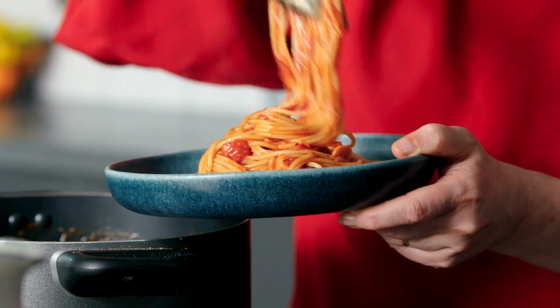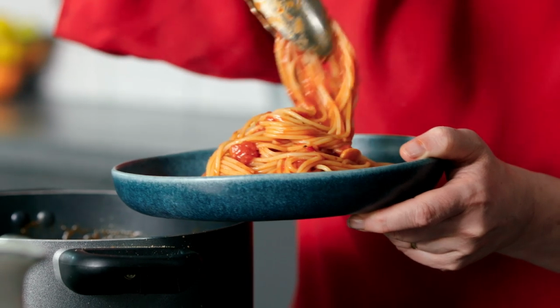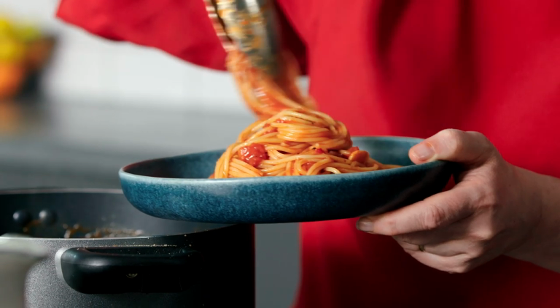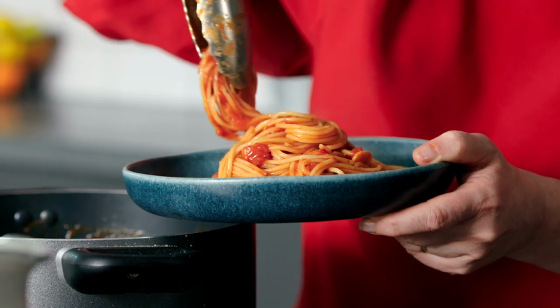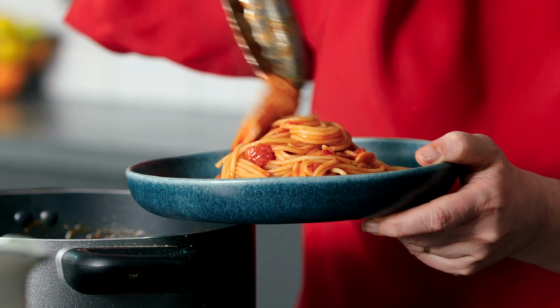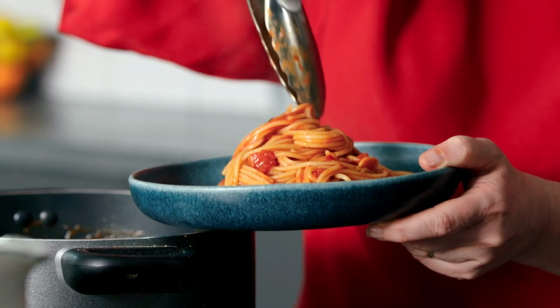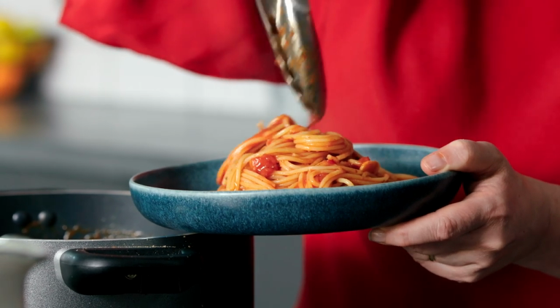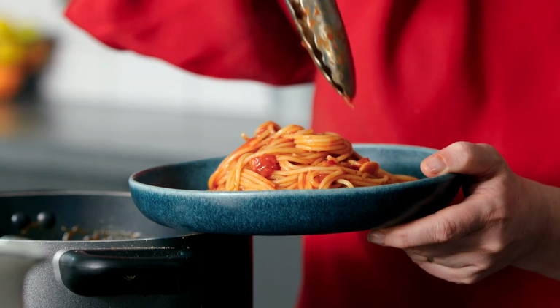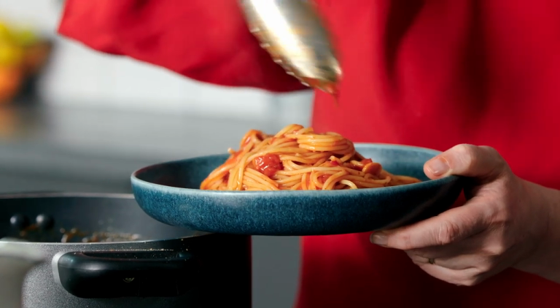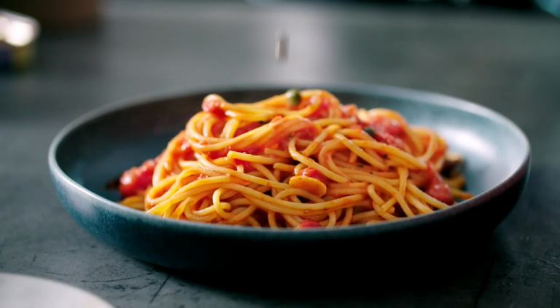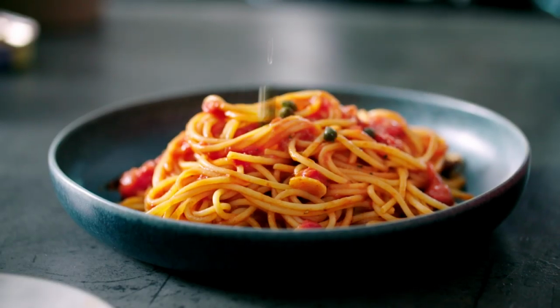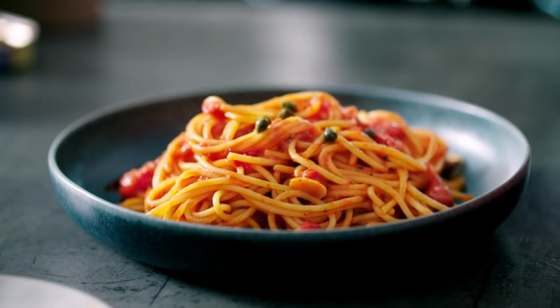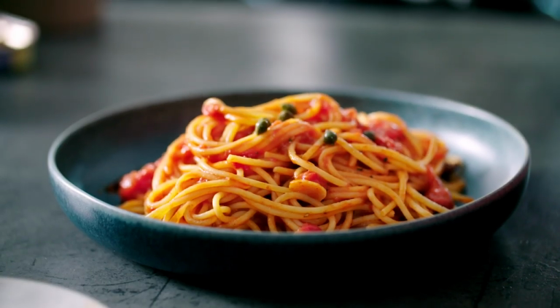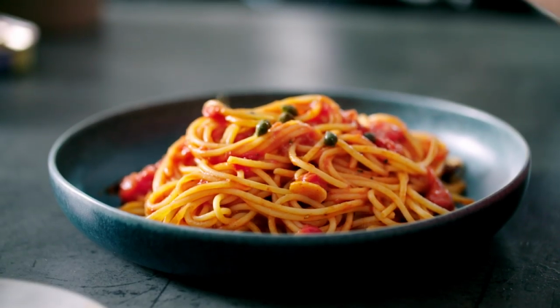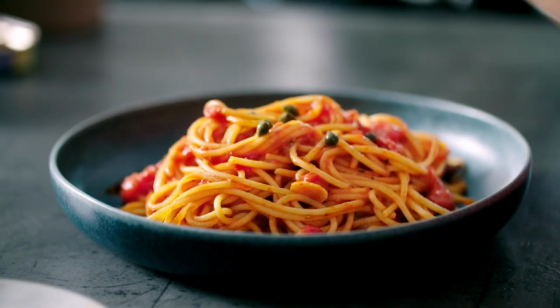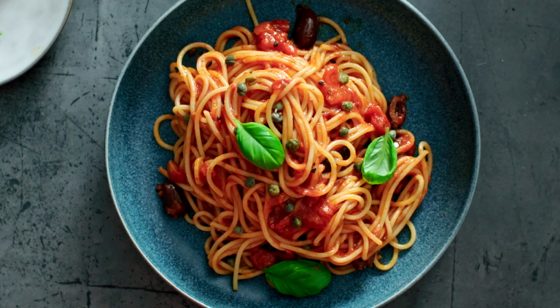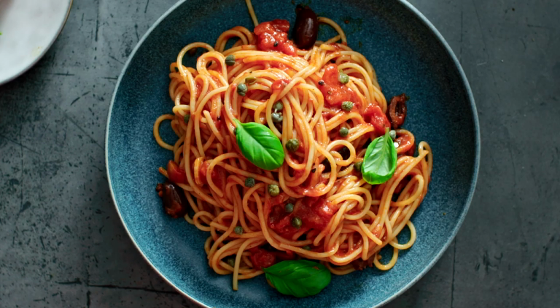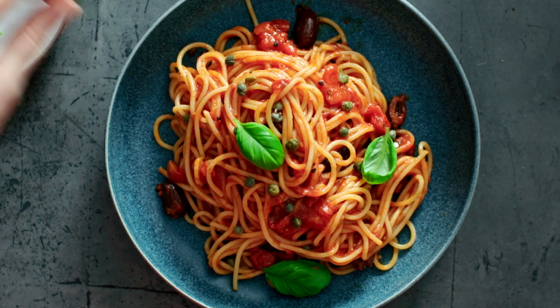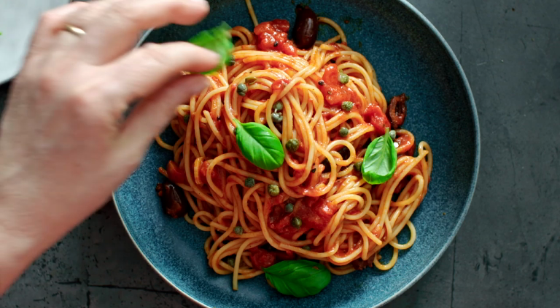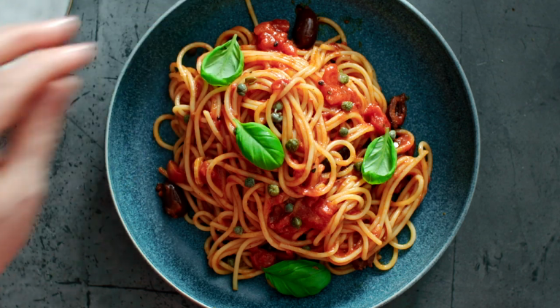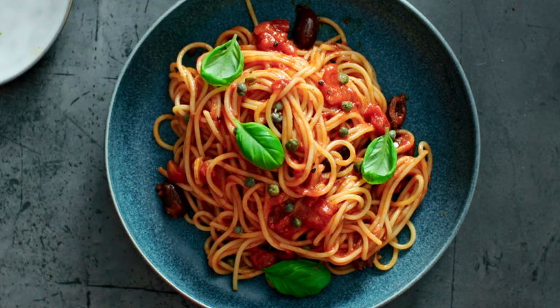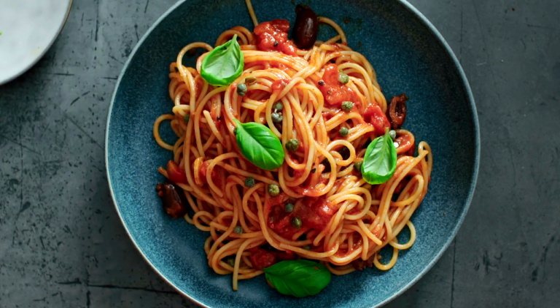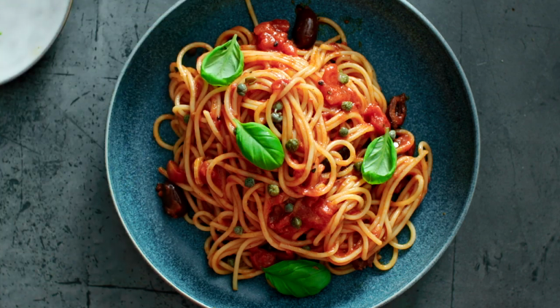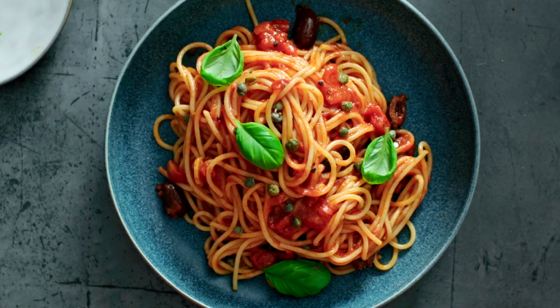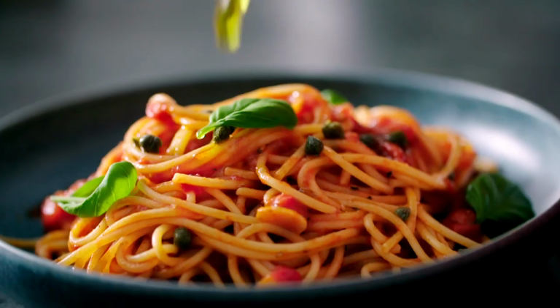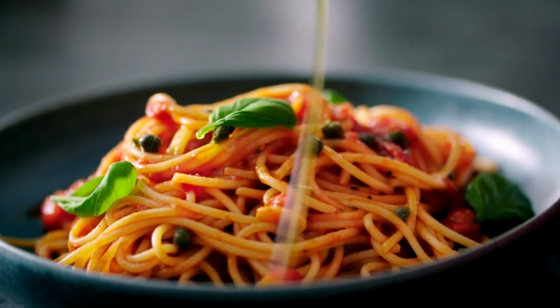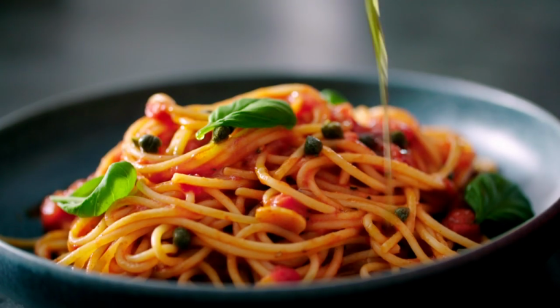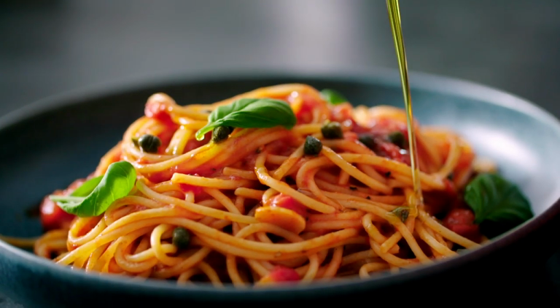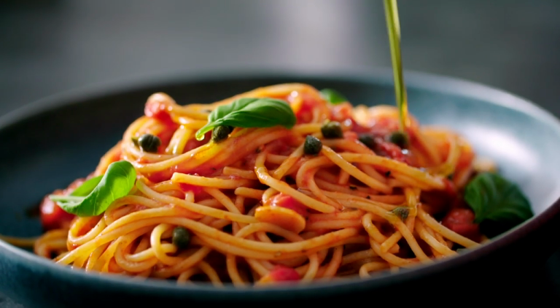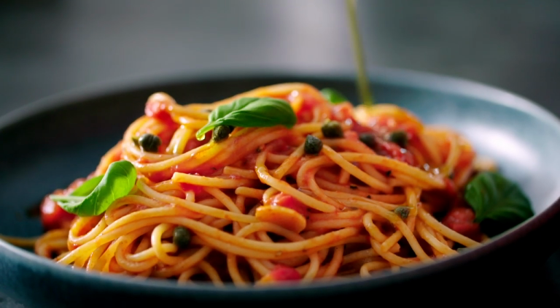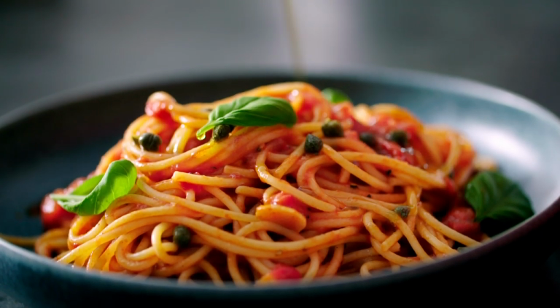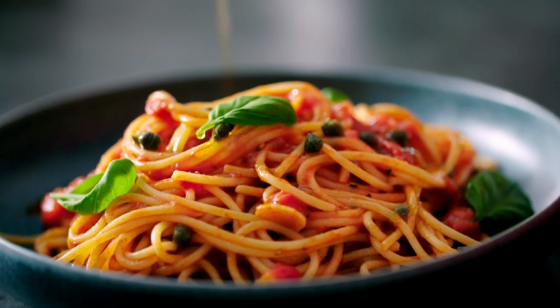To finish, I'm going to add a few capers and a few more fresh basil leaves, and finally a drizzle of olive oil.